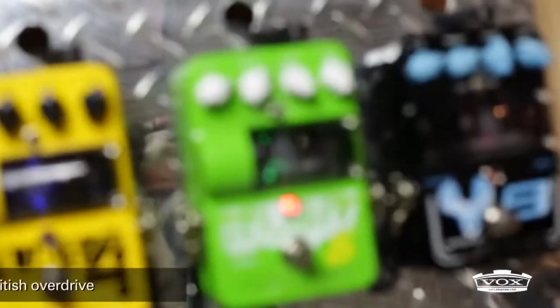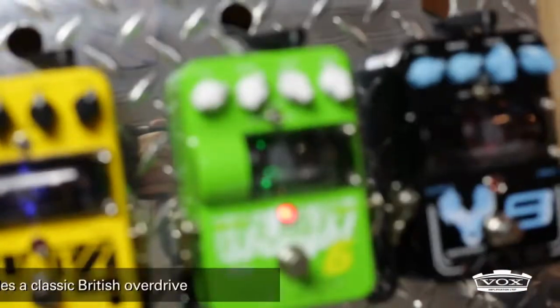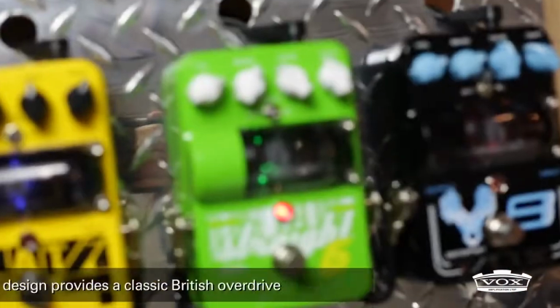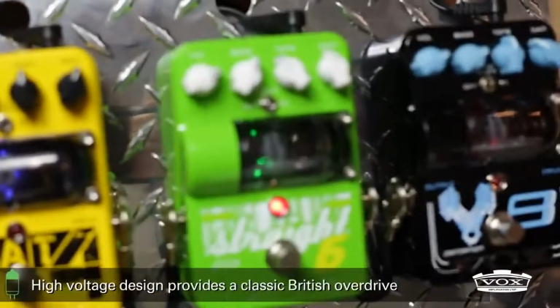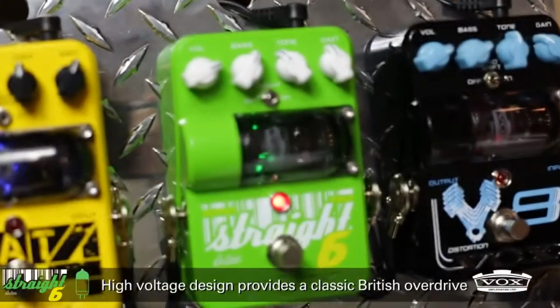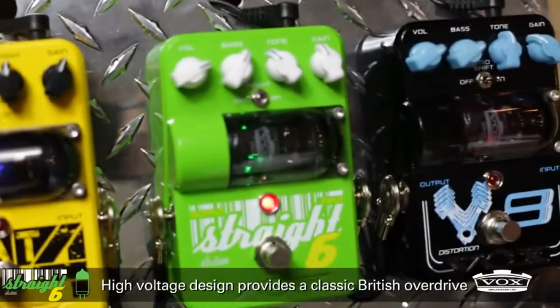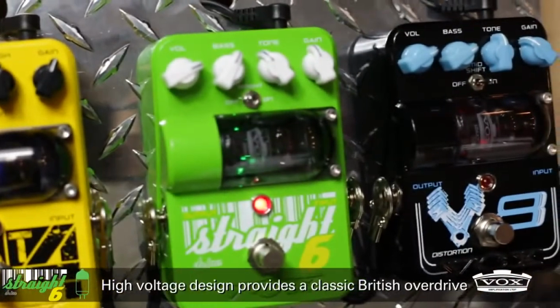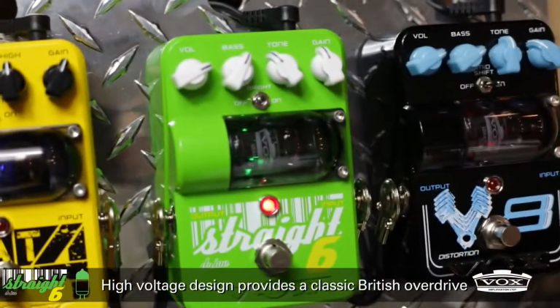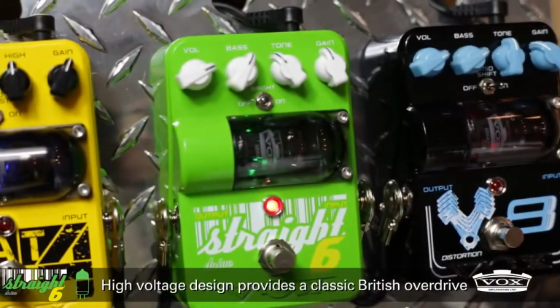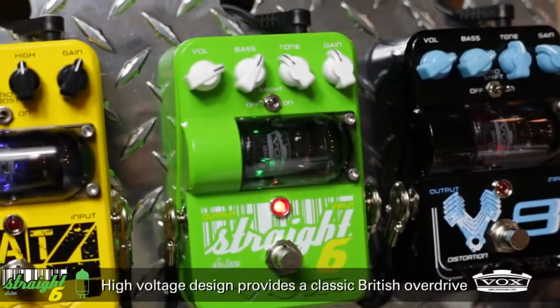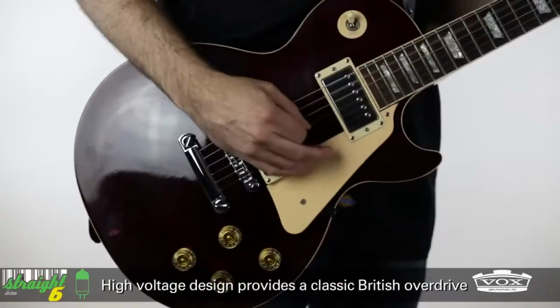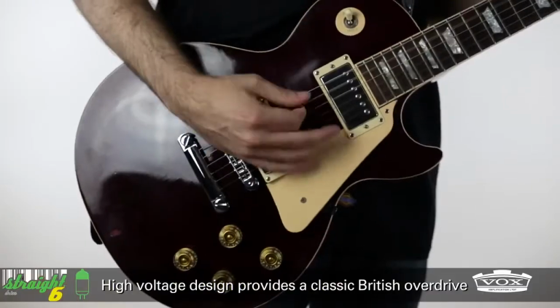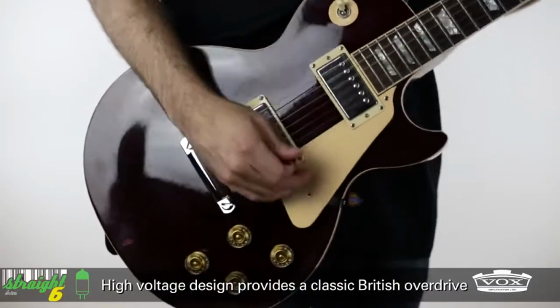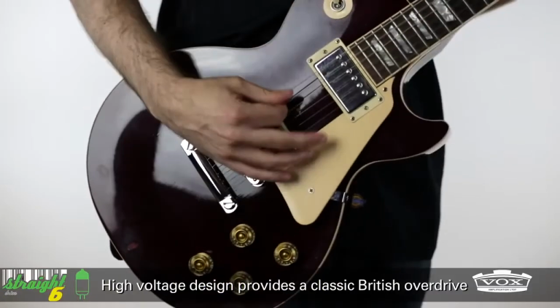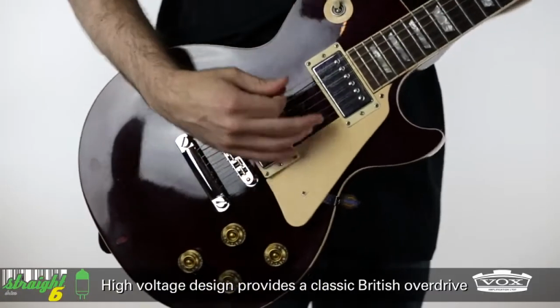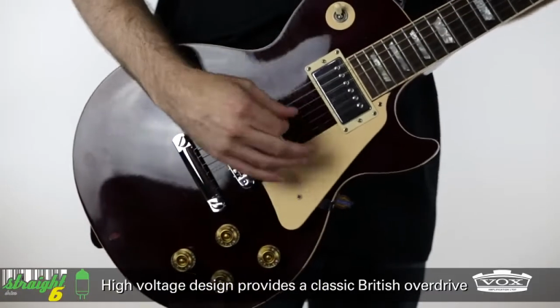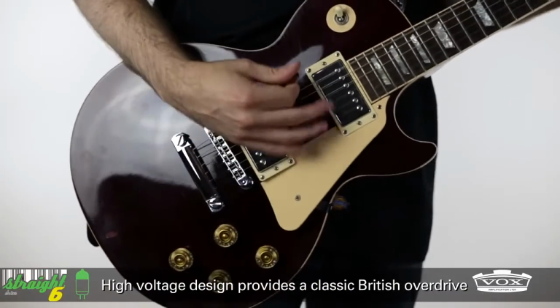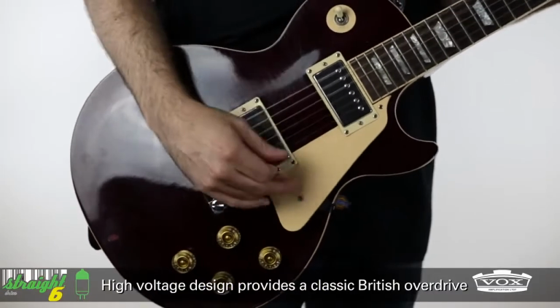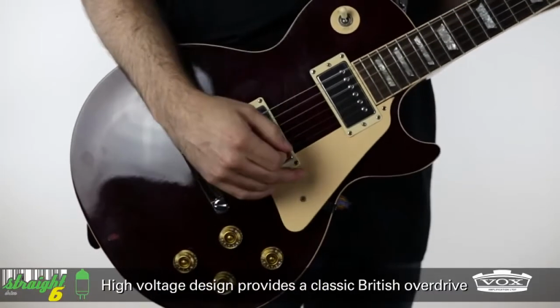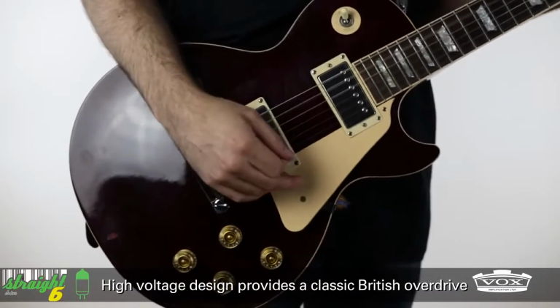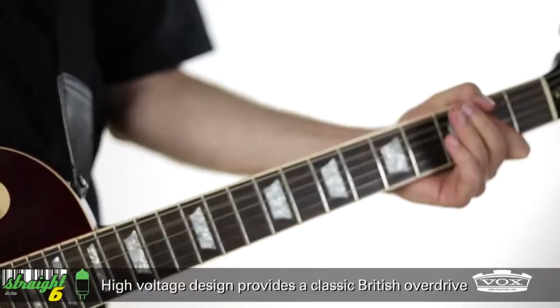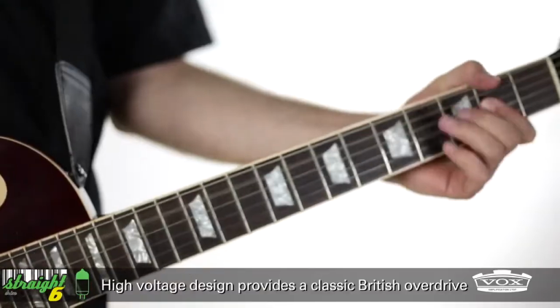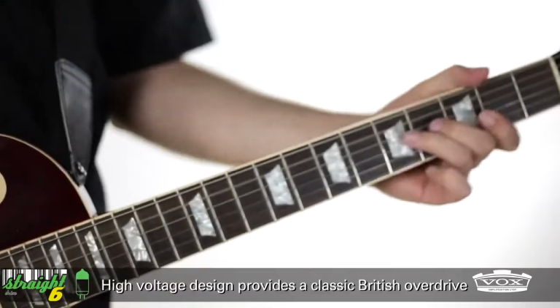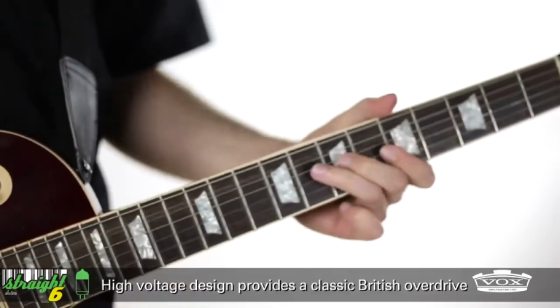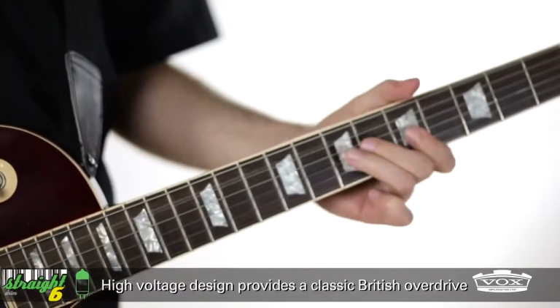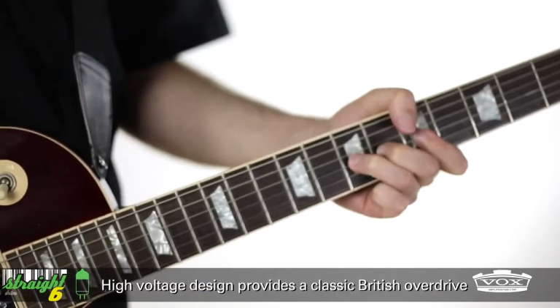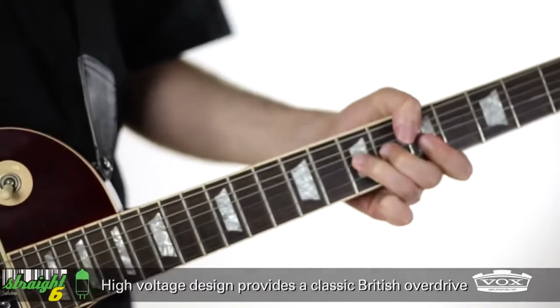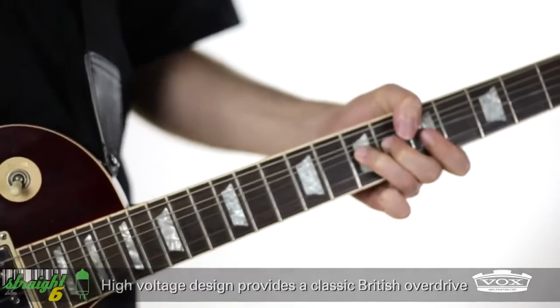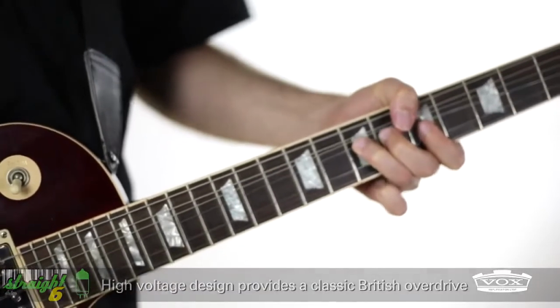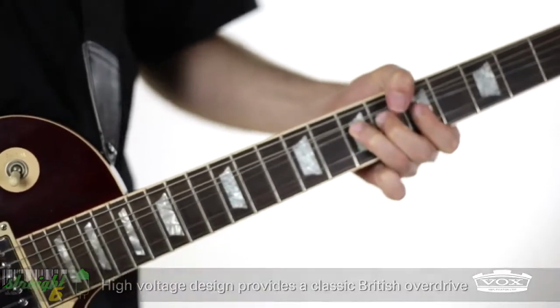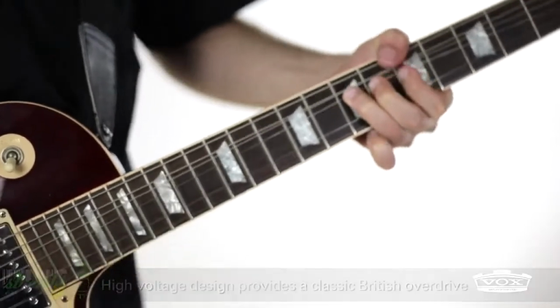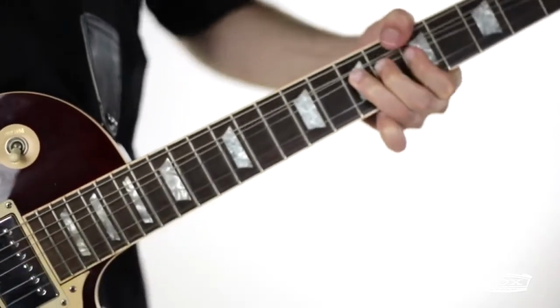The Straight 6 is a dynamic overdrive that includes a bright switch for a wide range of British rock tones.